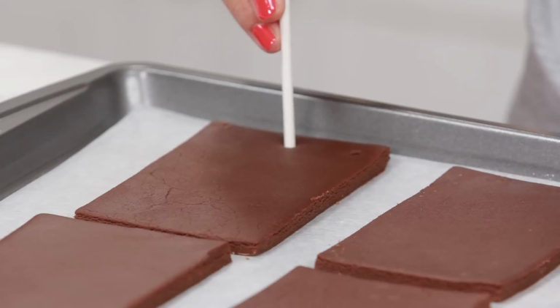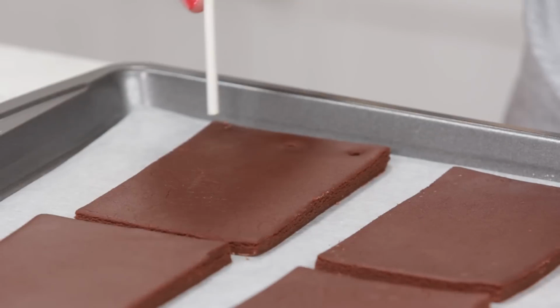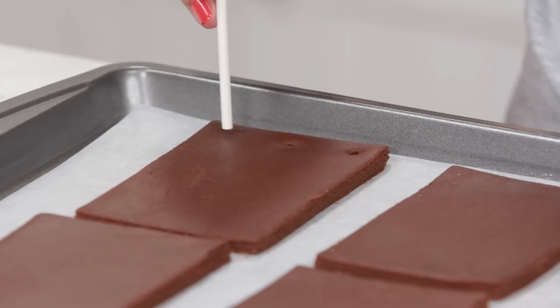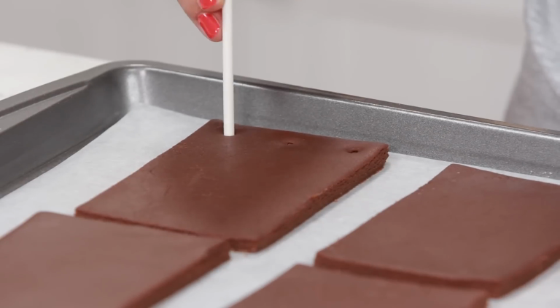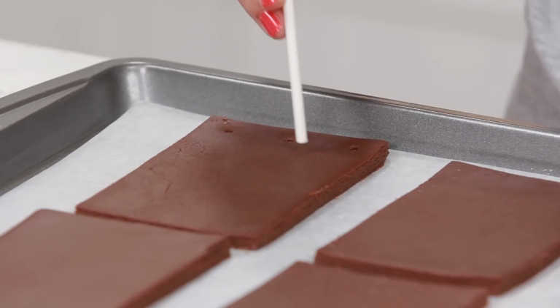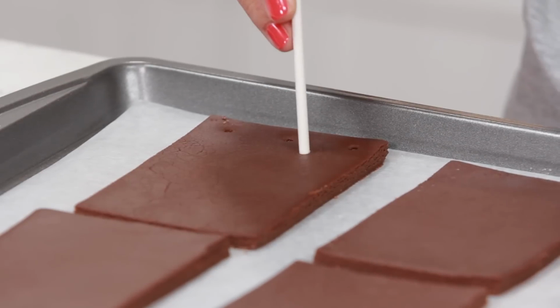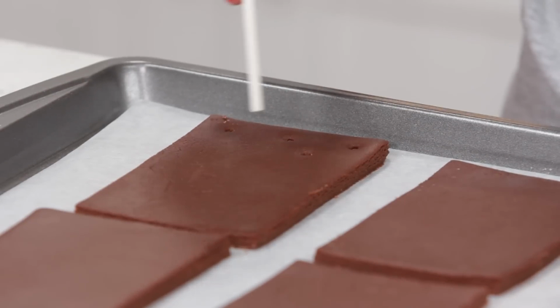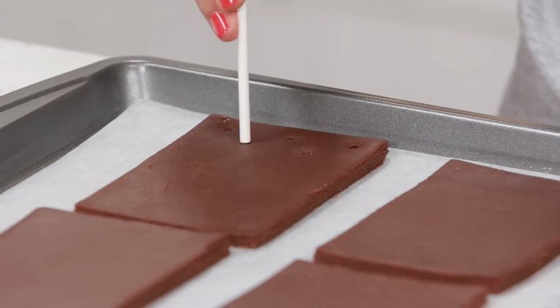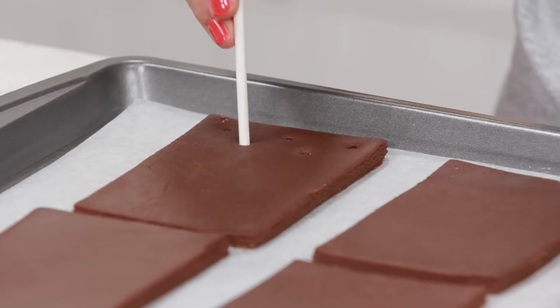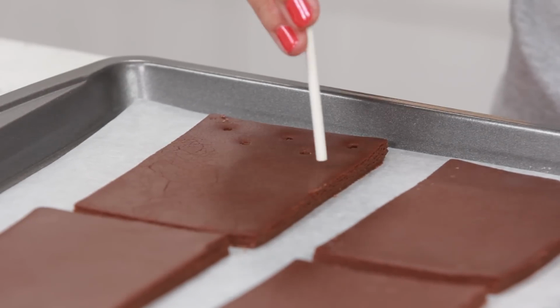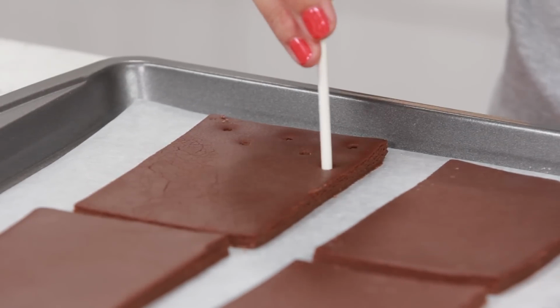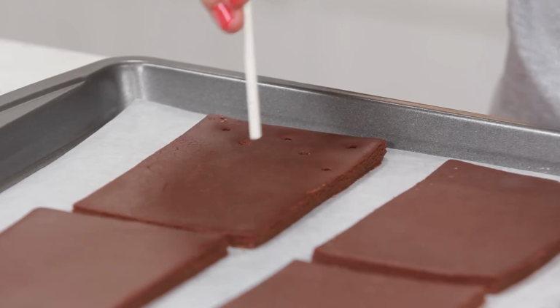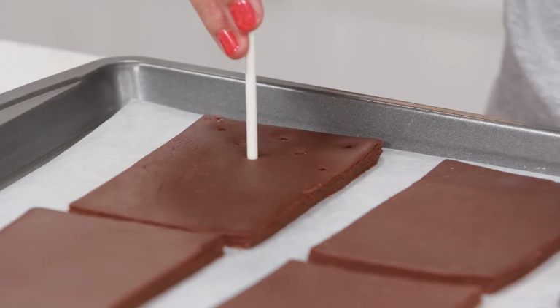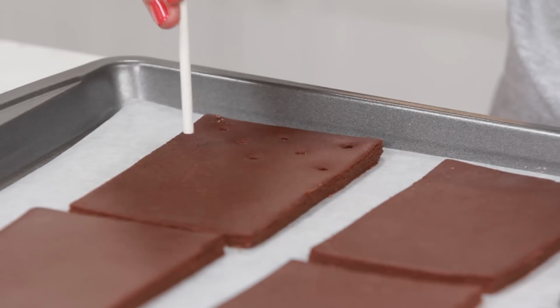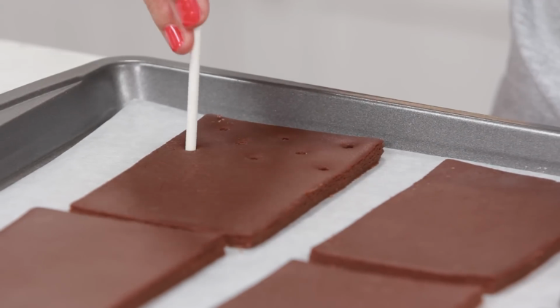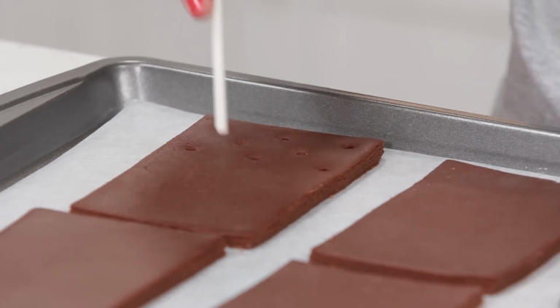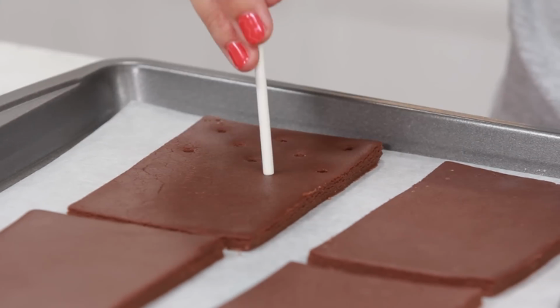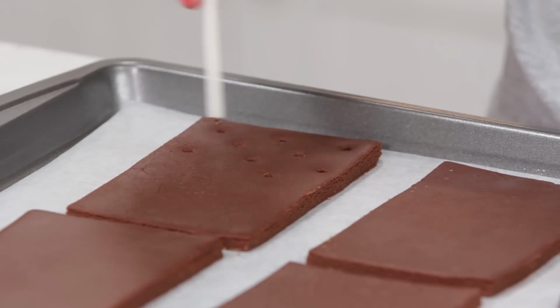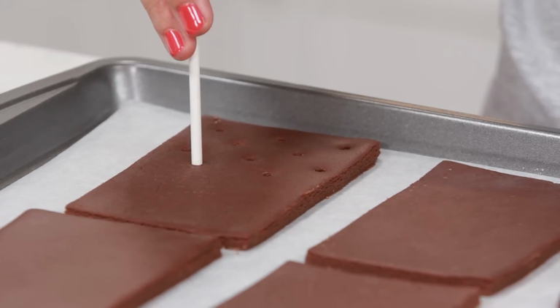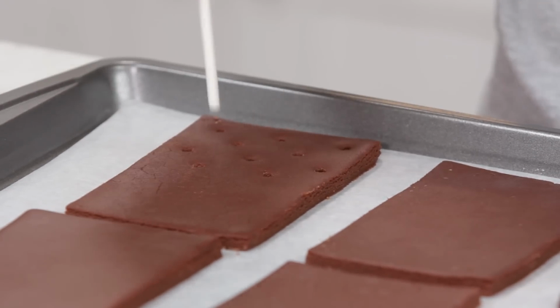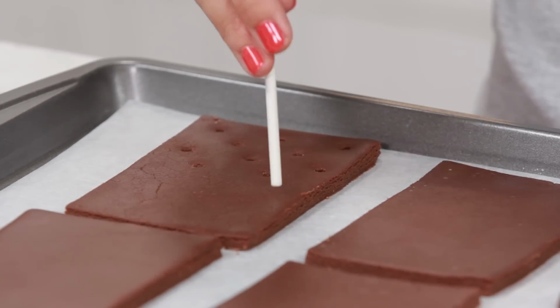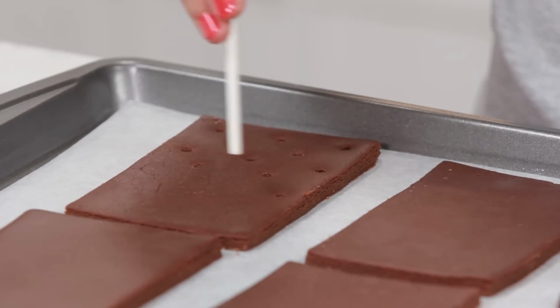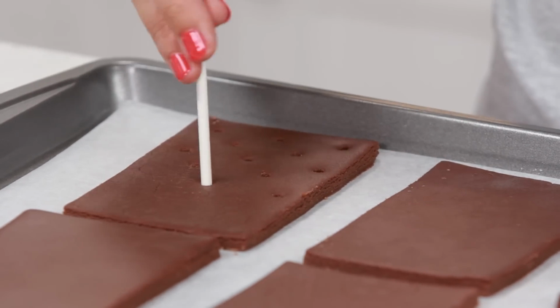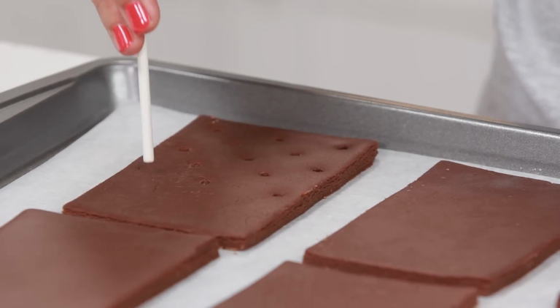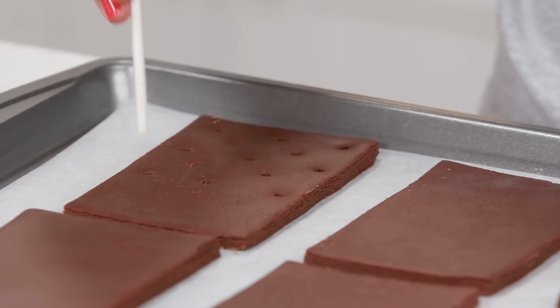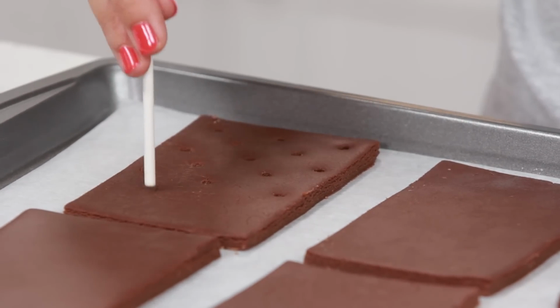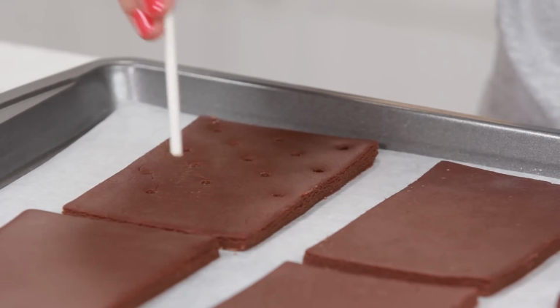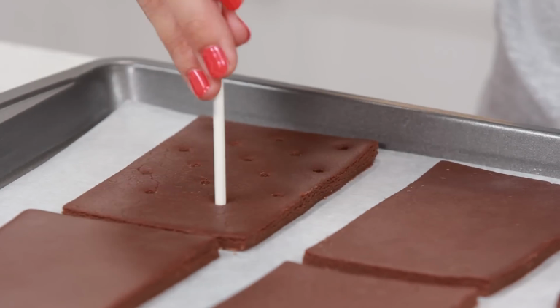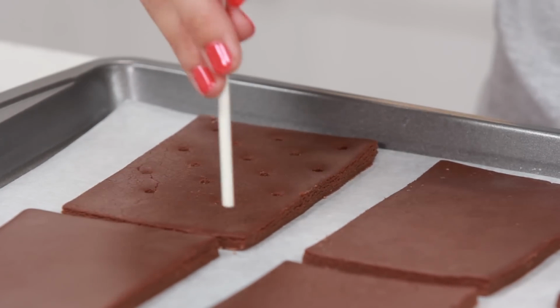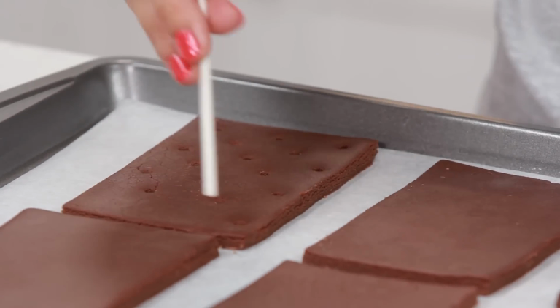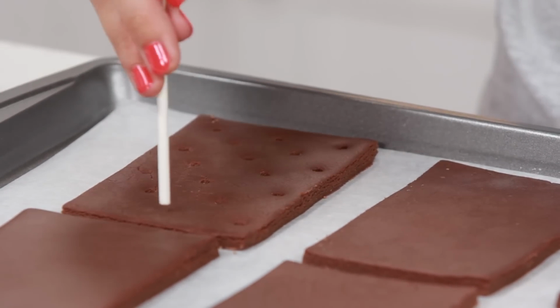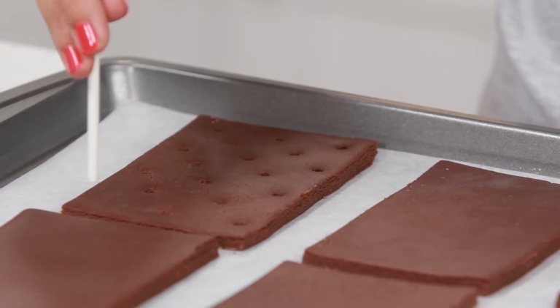Got all of our cookies on the sheet, and now for that classic ice cream sandwich look, we're gonna poke little holes on the top! I like to start with 3 holes, then 2, then 3, then 2, then 3, then 2, then 3!